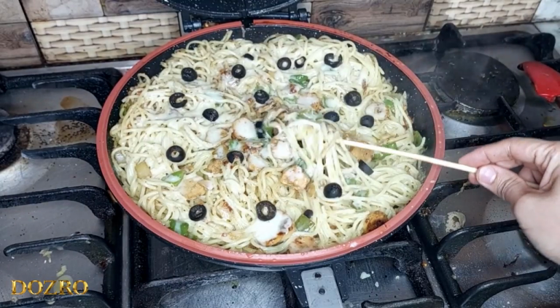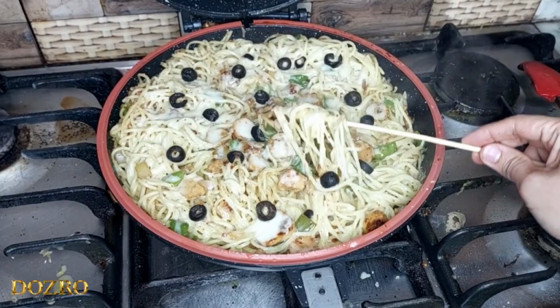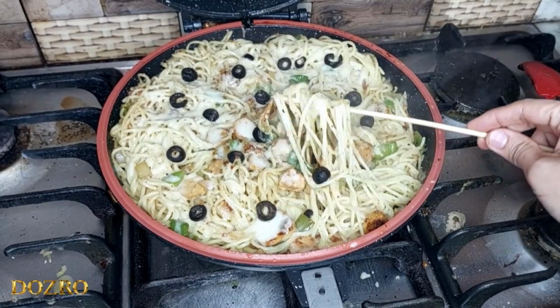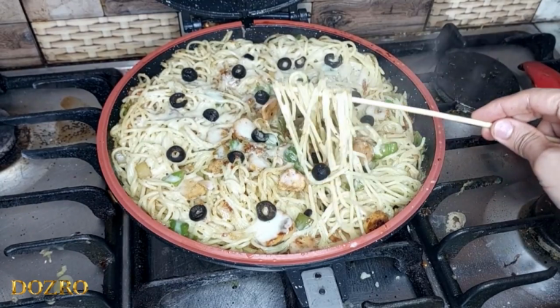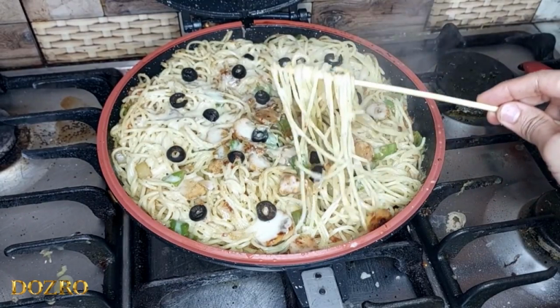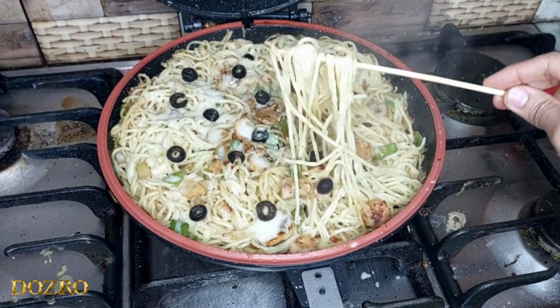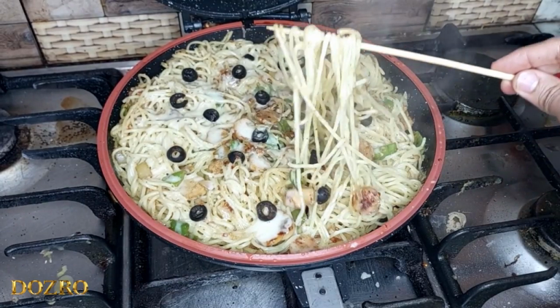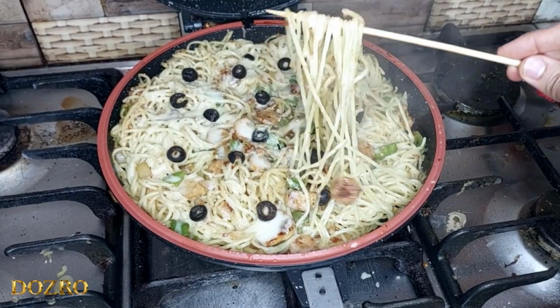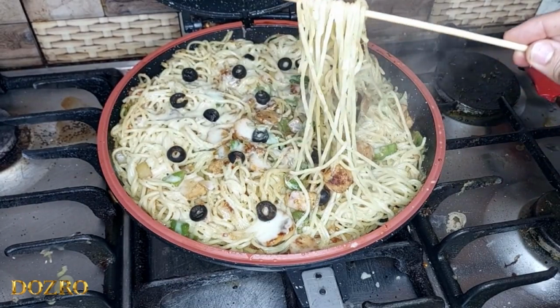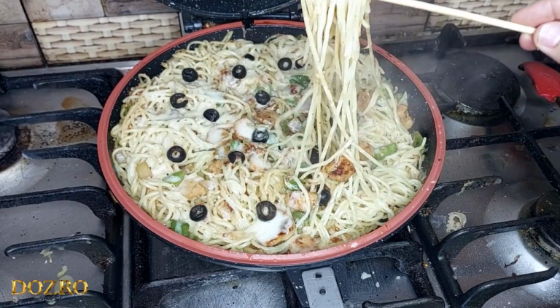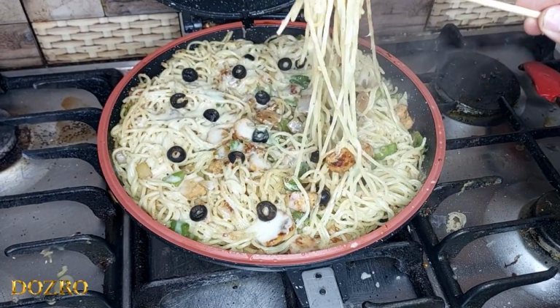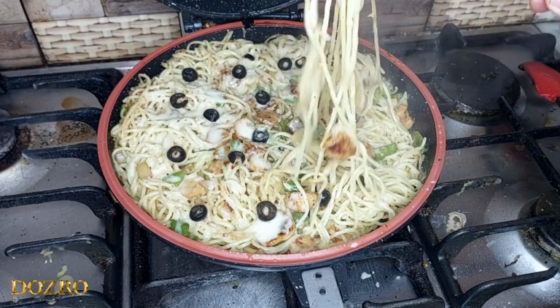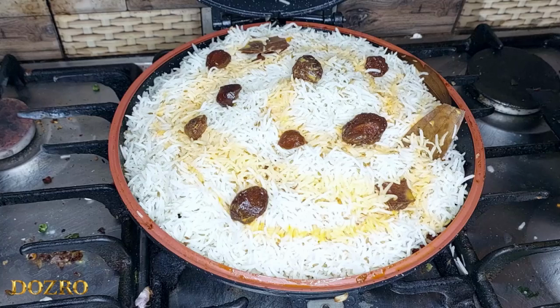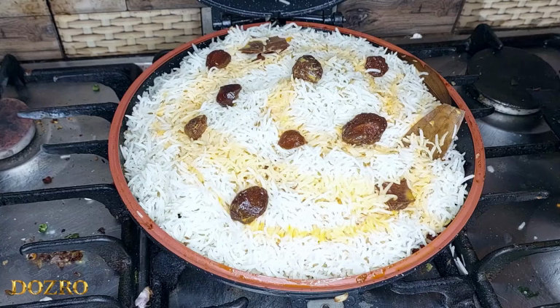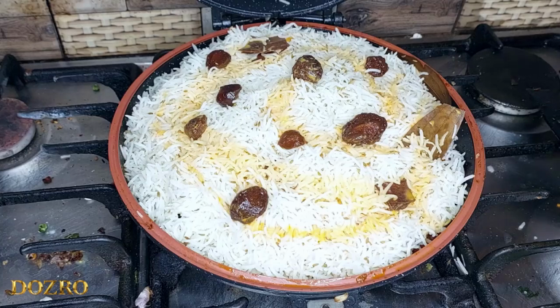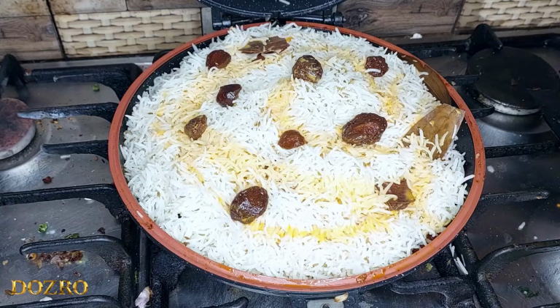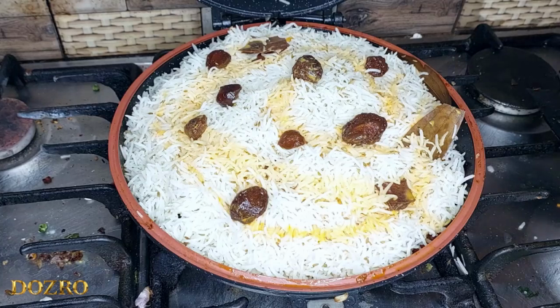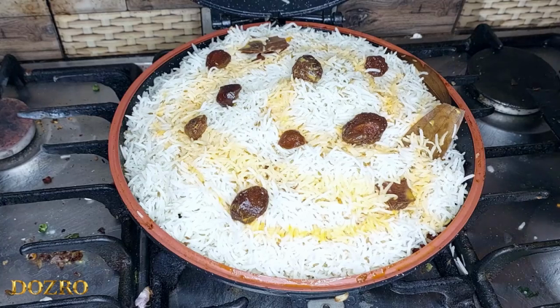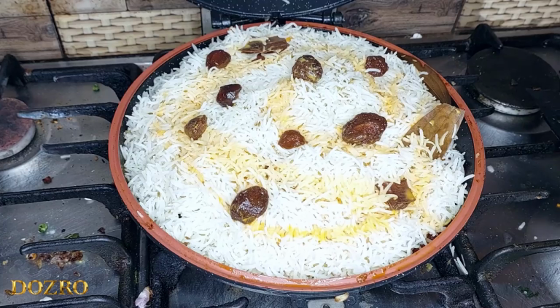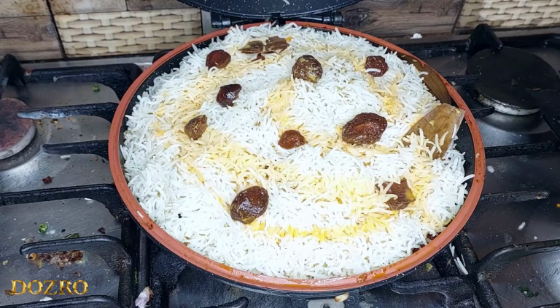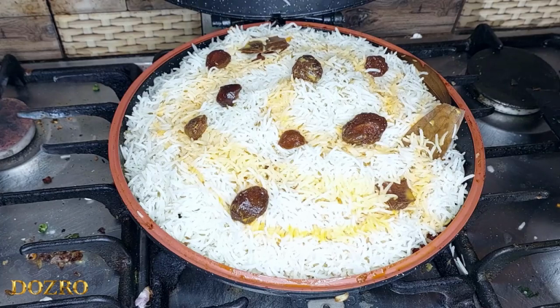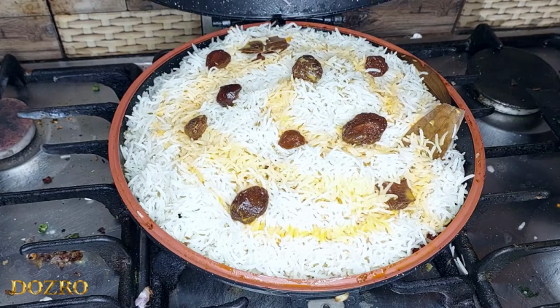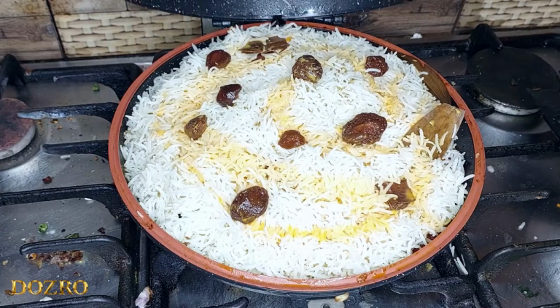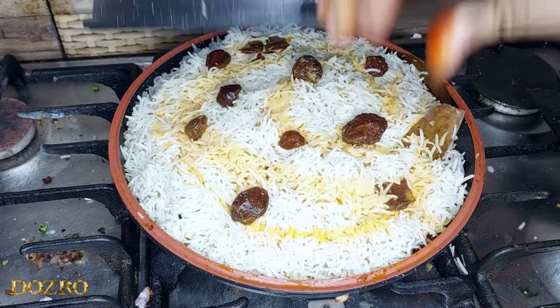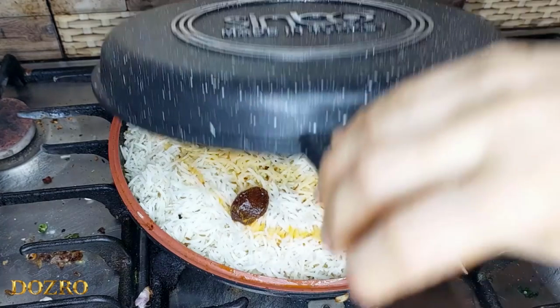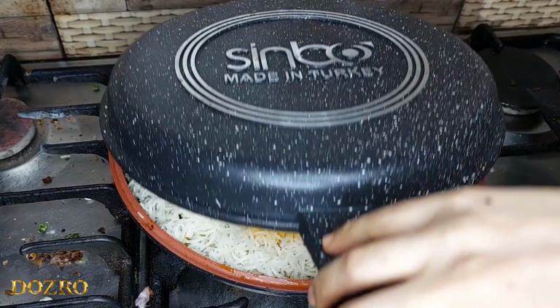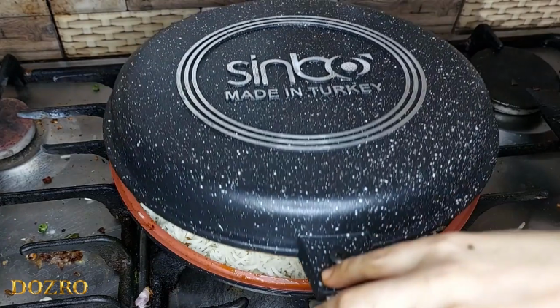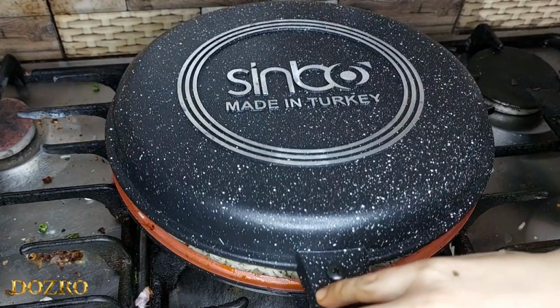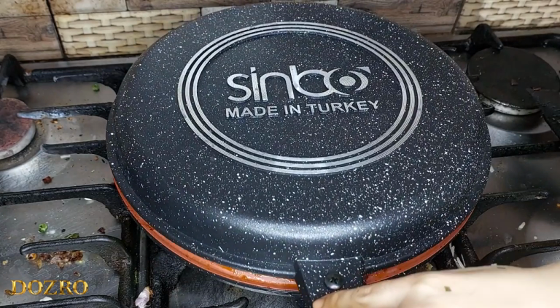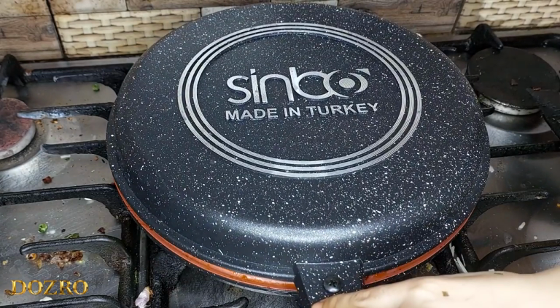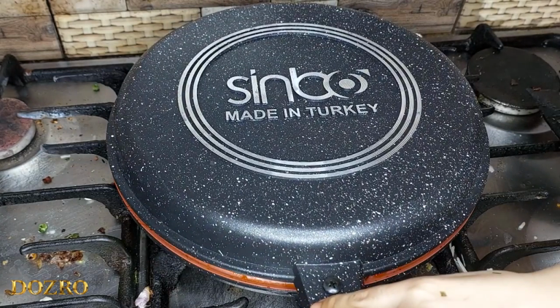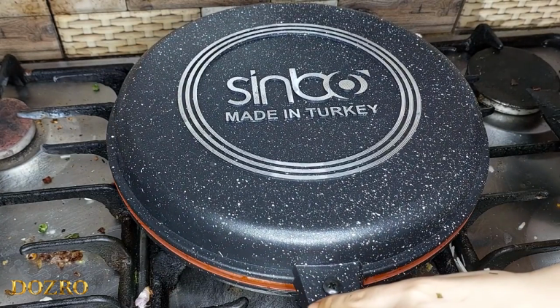Sinbo double pan is made in Turkey, whereas Happy Call double pan is made in Korea.